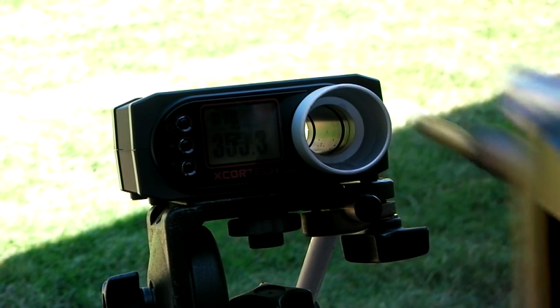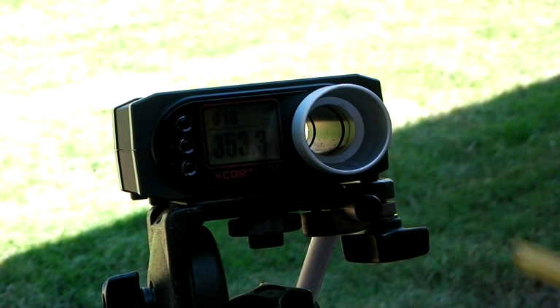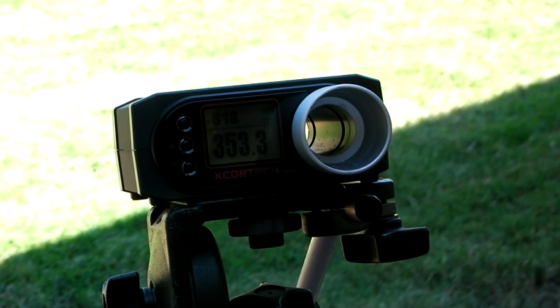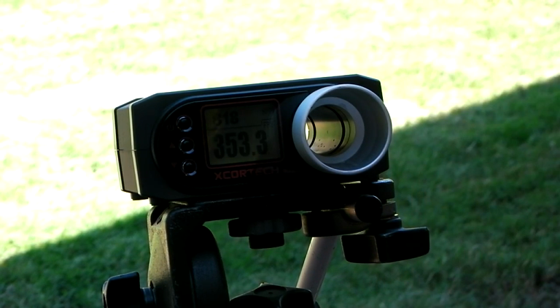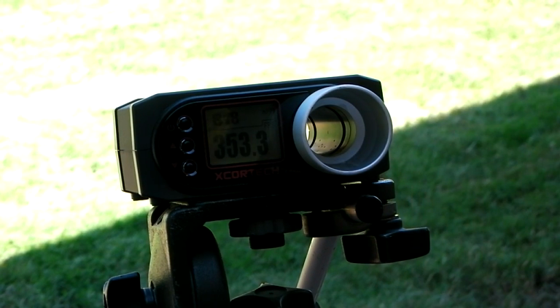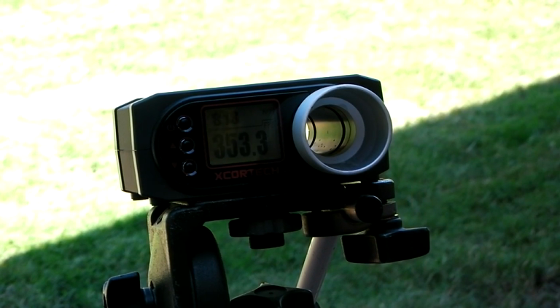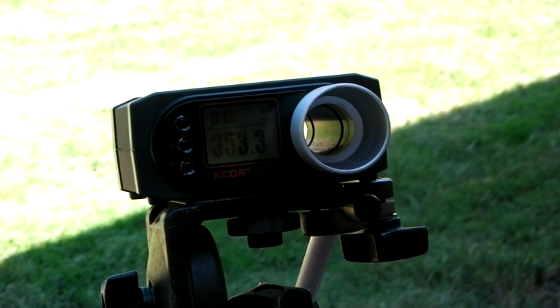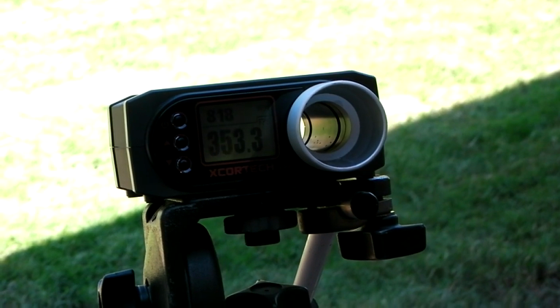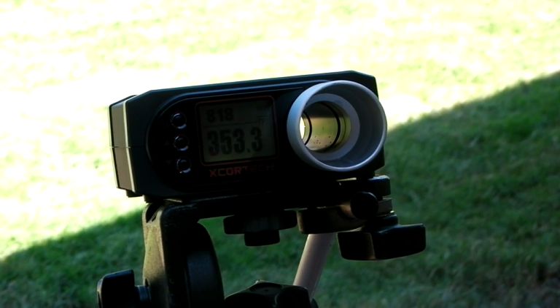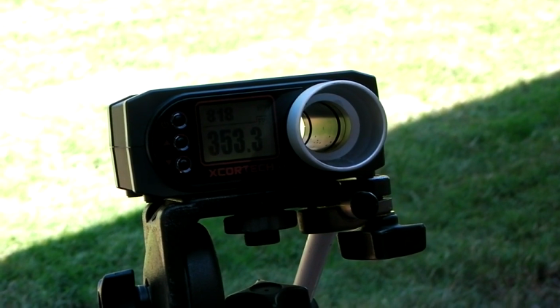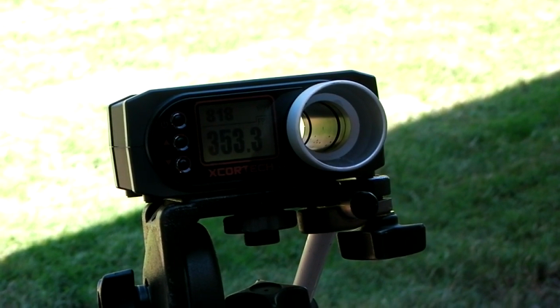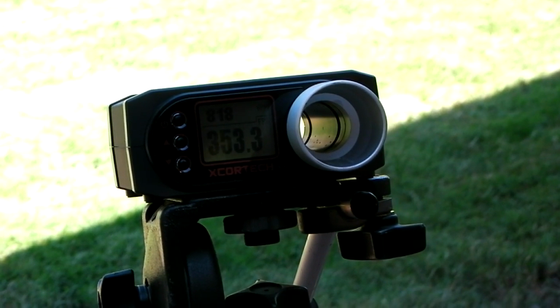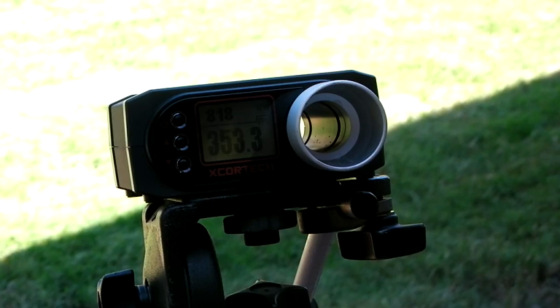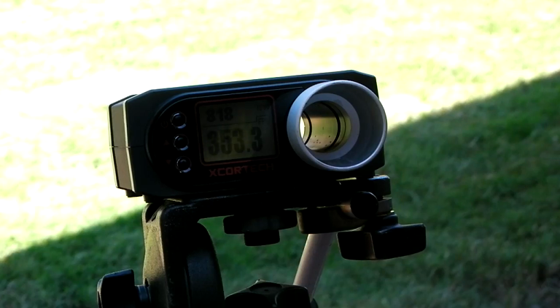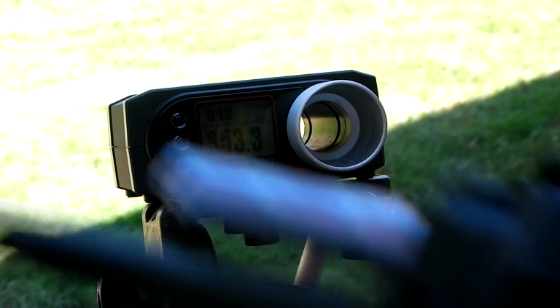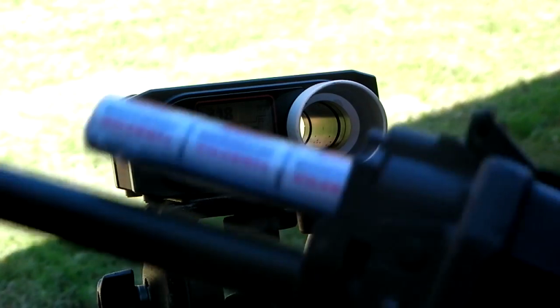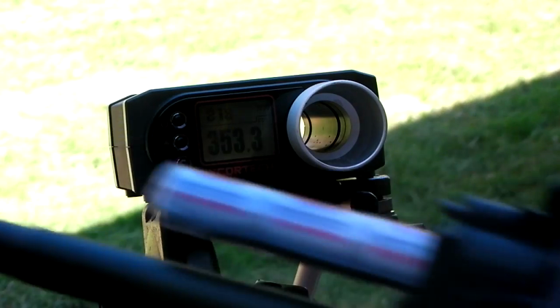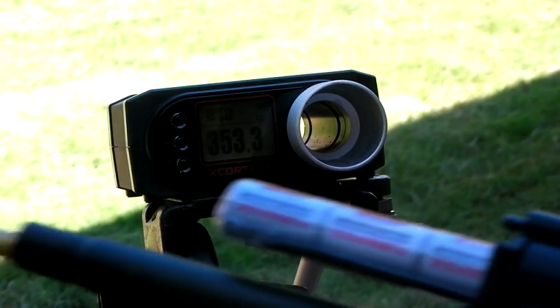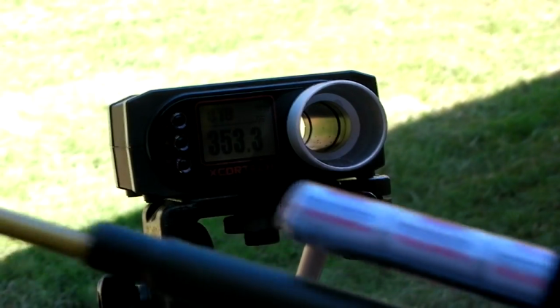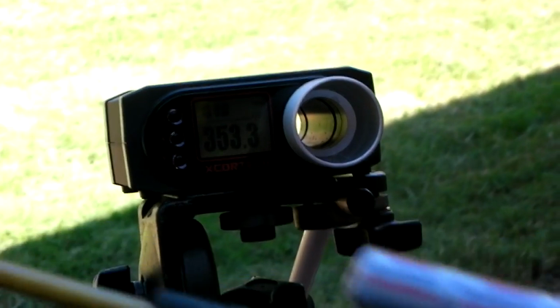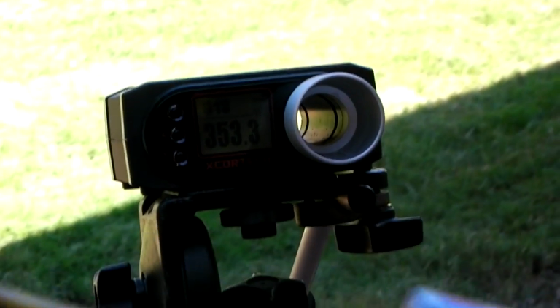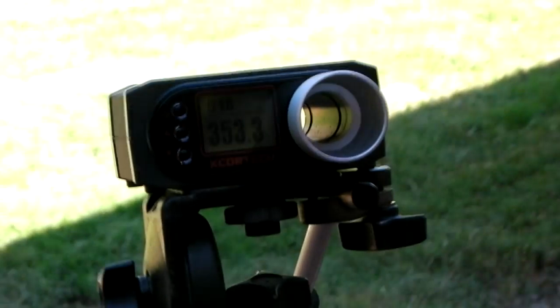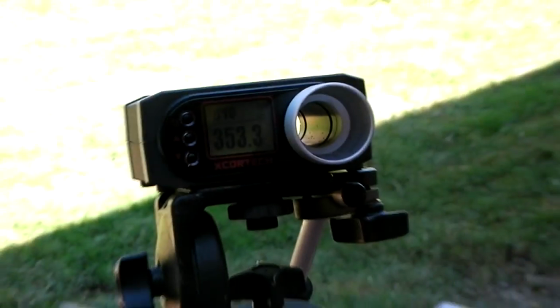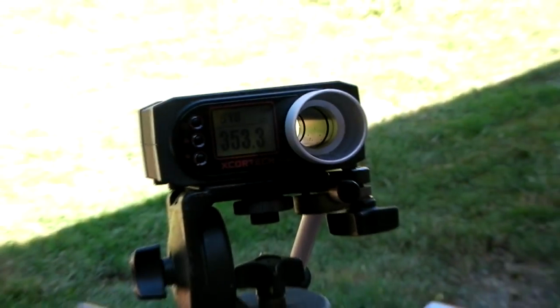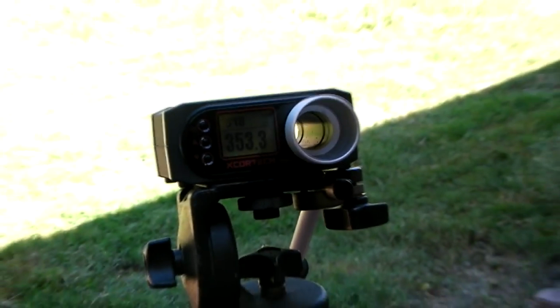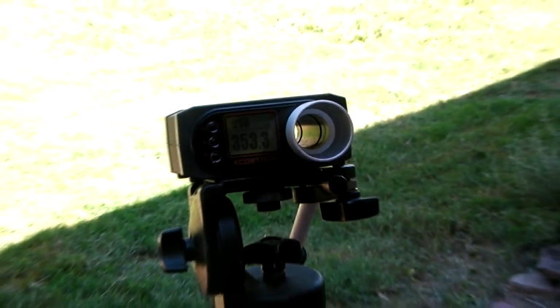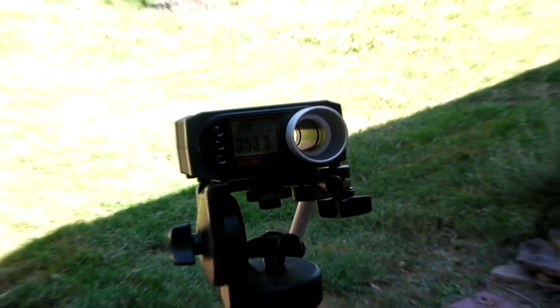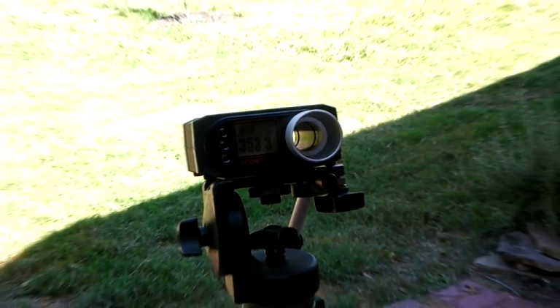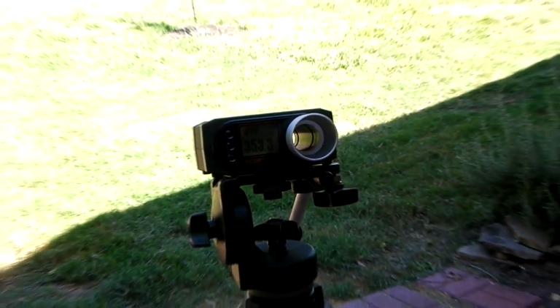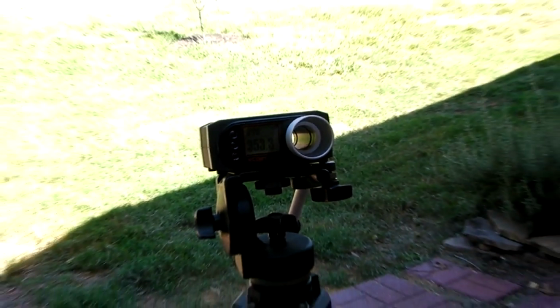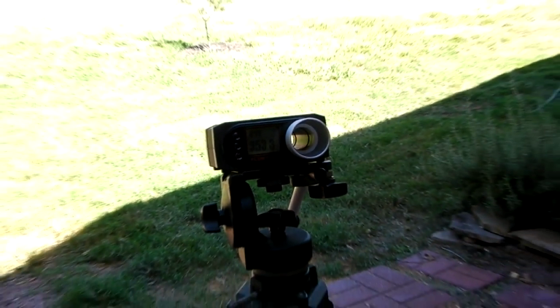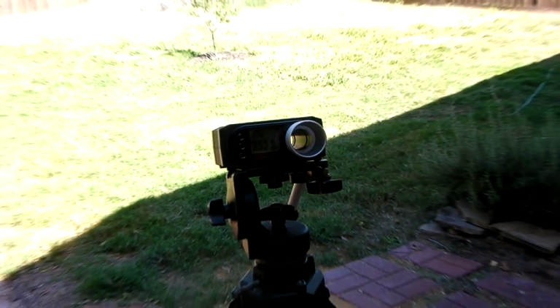So as you can see, decent performance — that's what I would expect. The battery was not even fully charged.